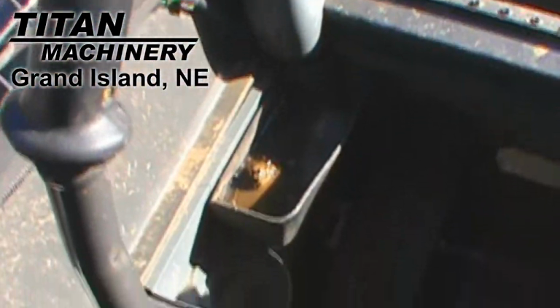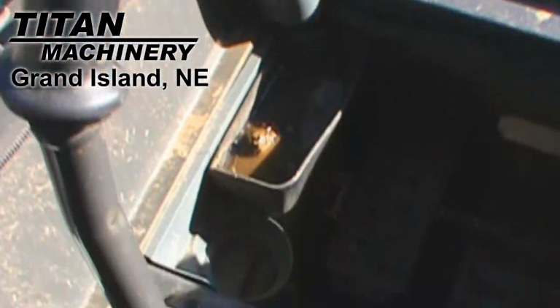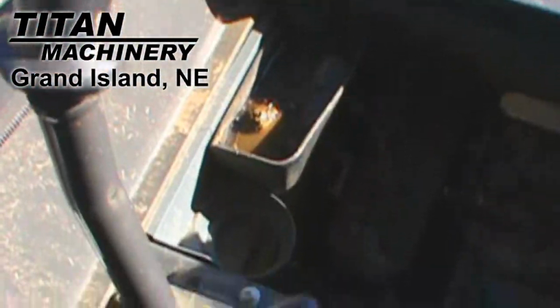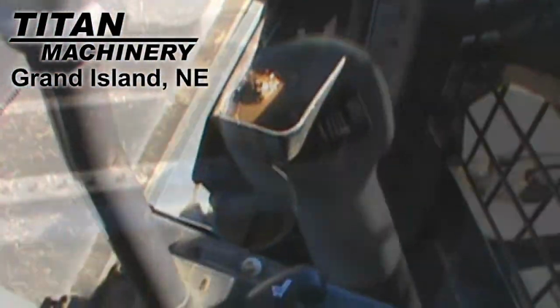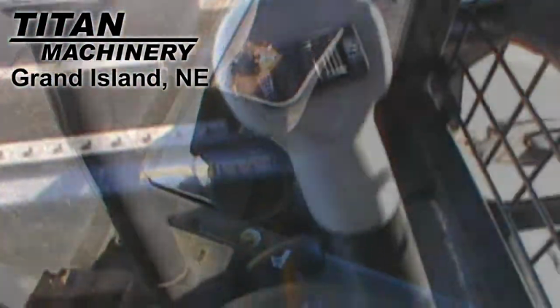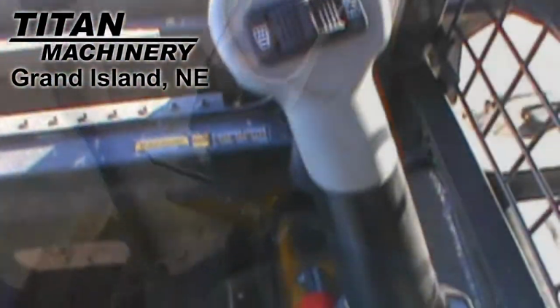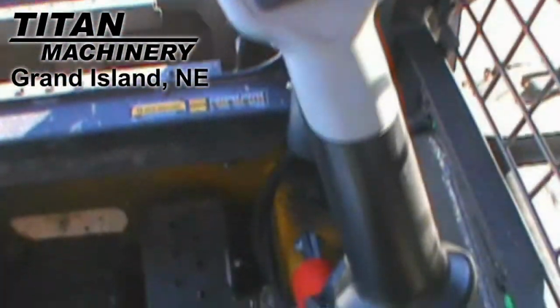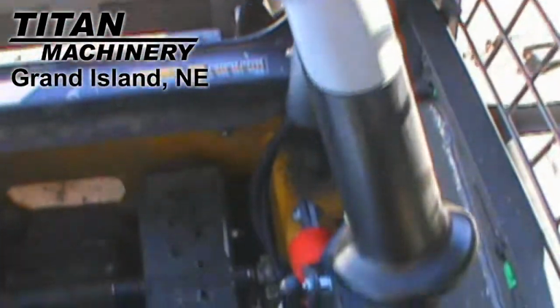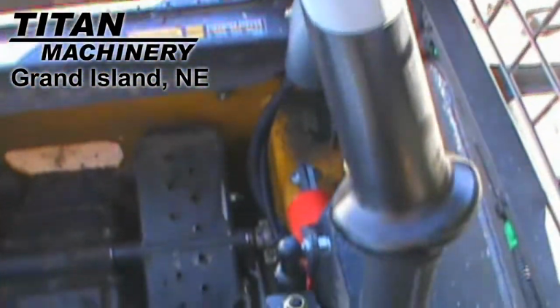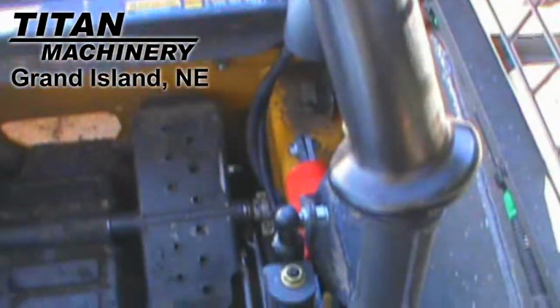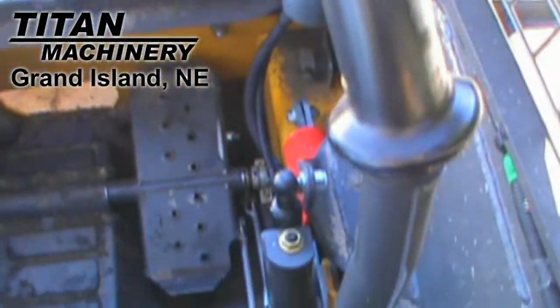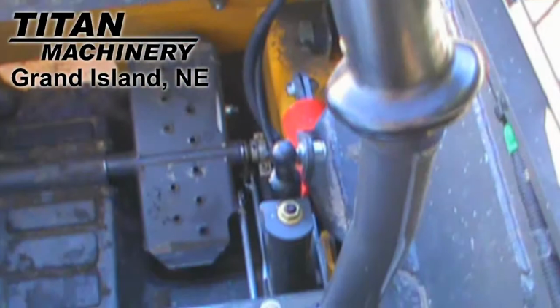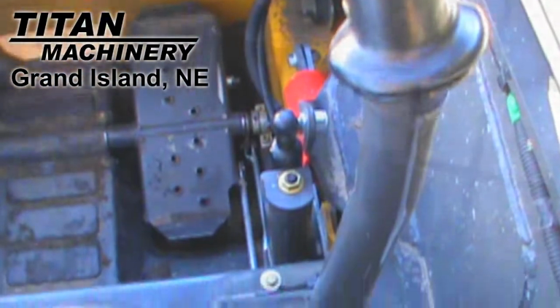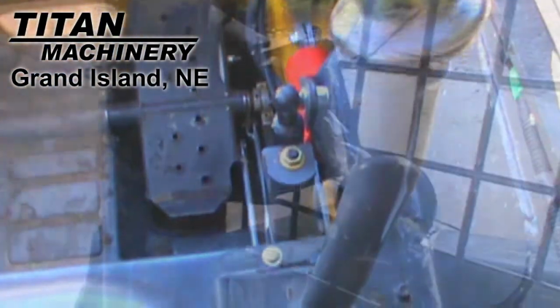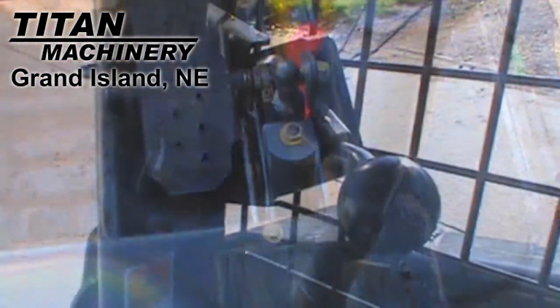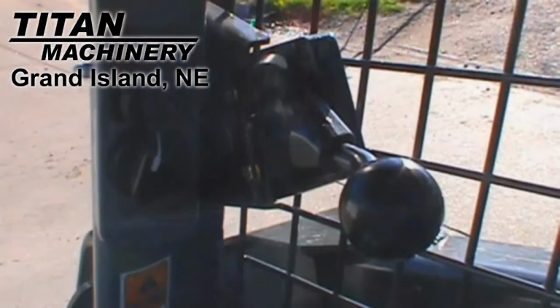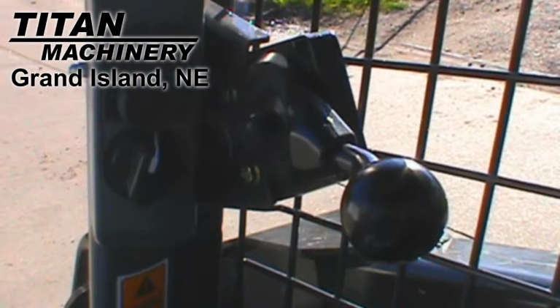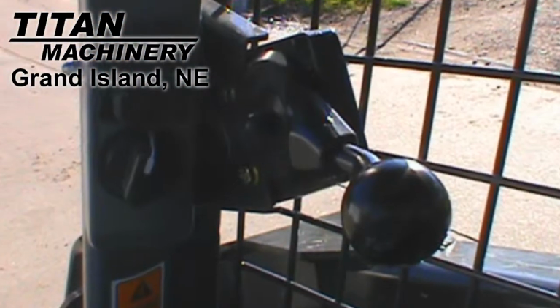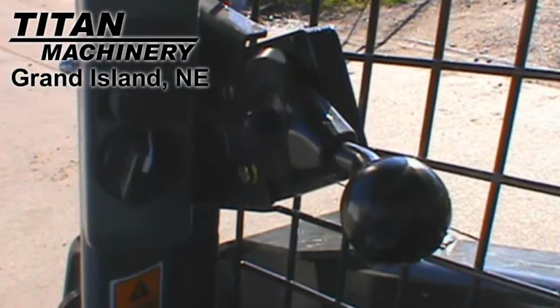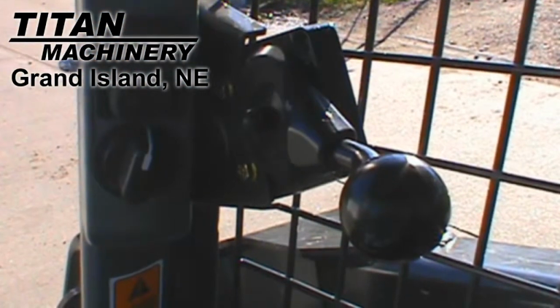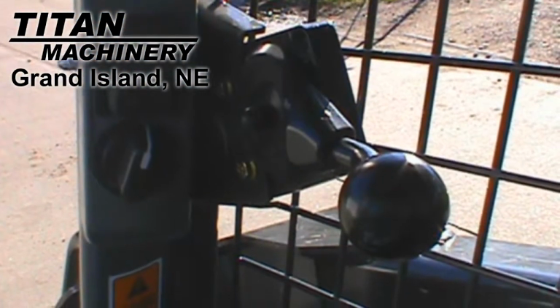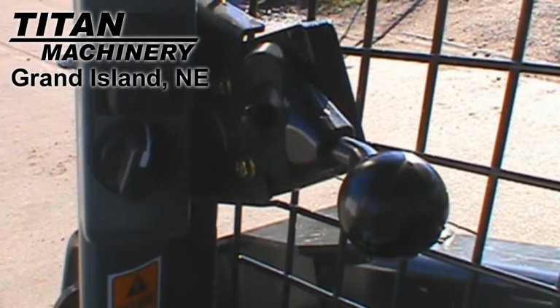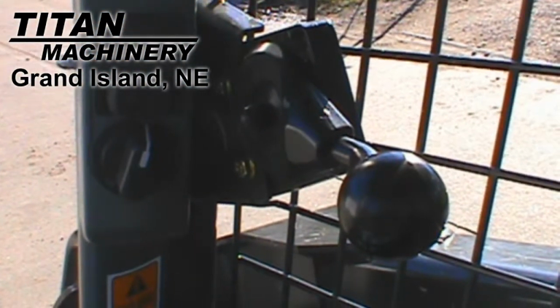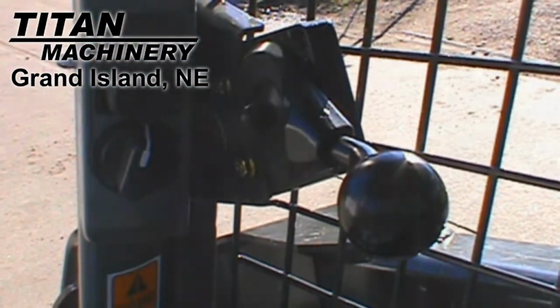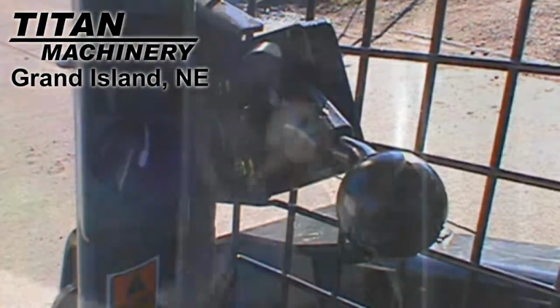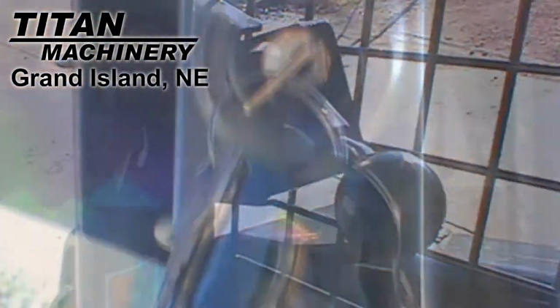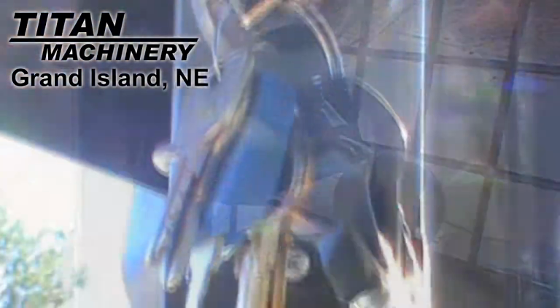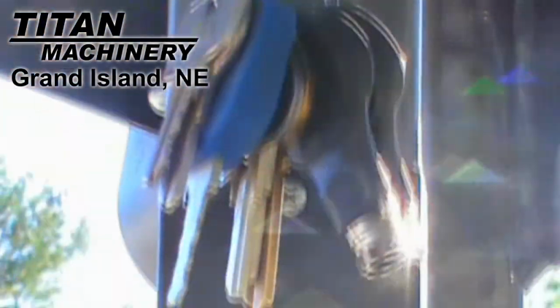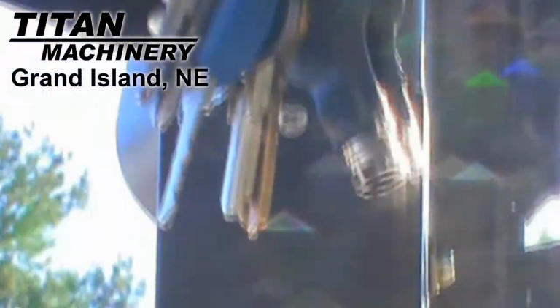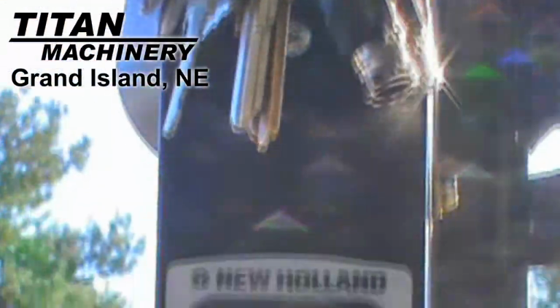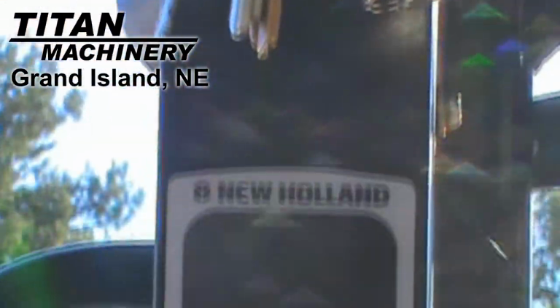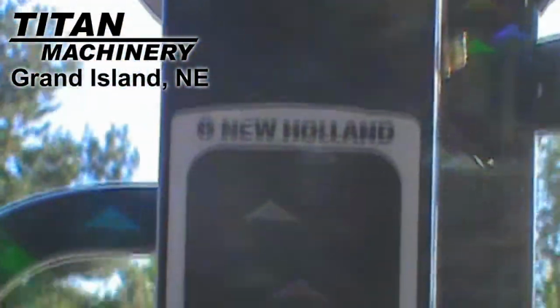This unit is equipped with hand foot controls. It also features ROPS and a hydraulic coupler.